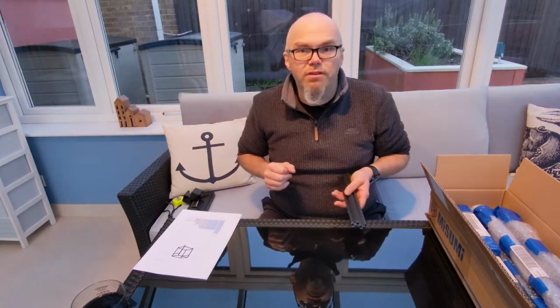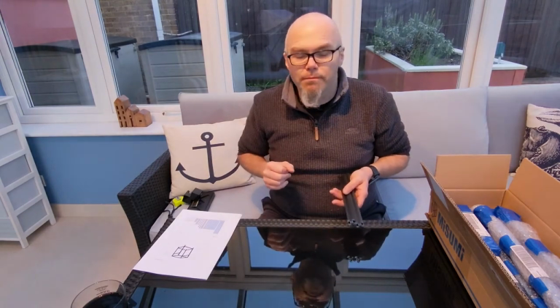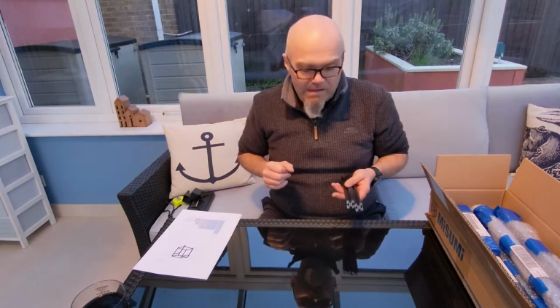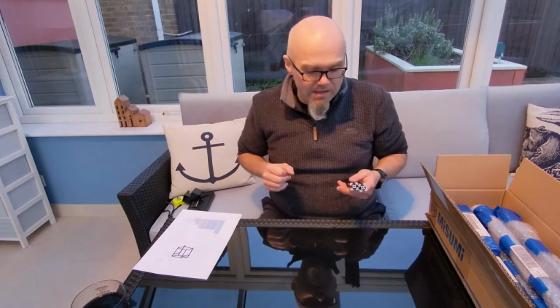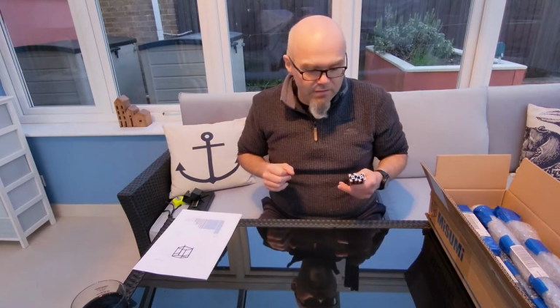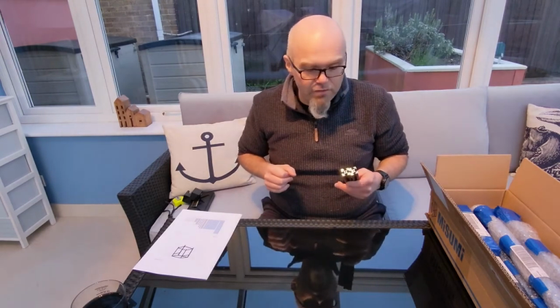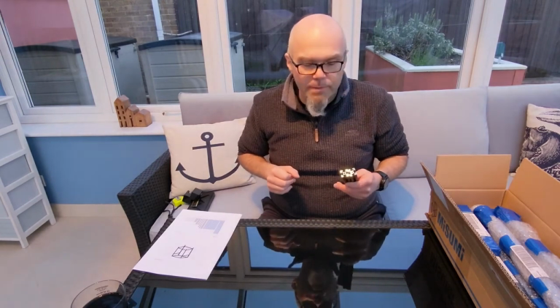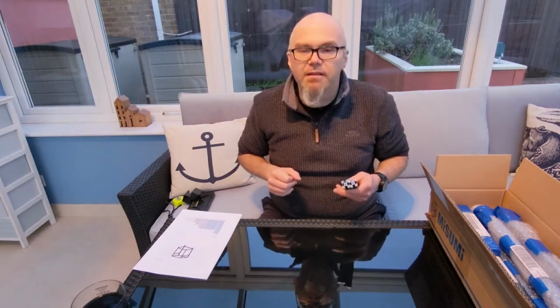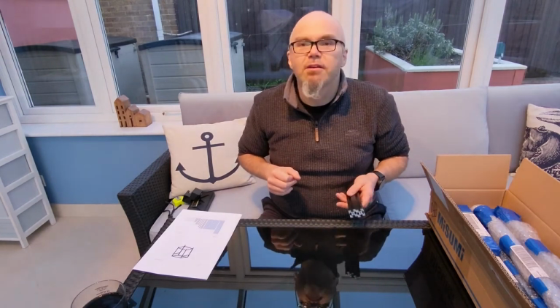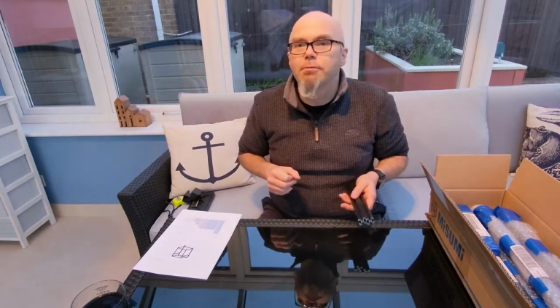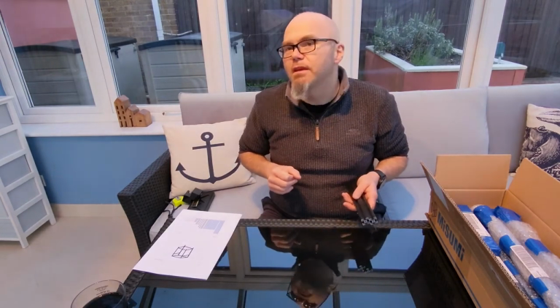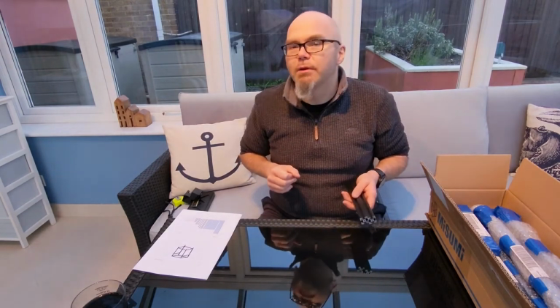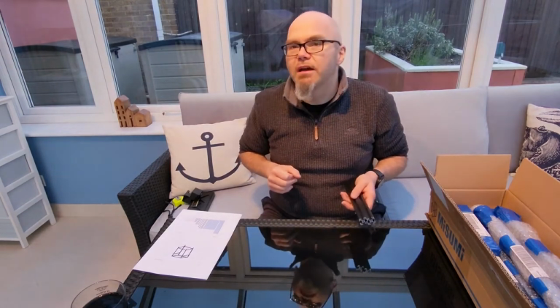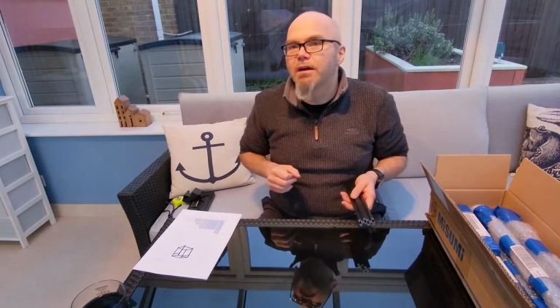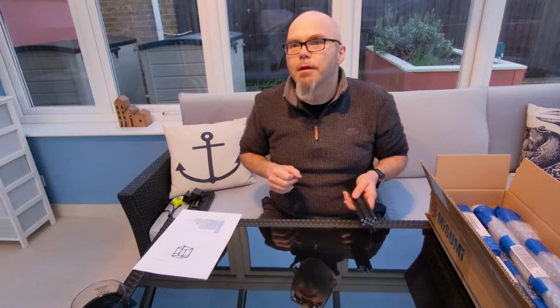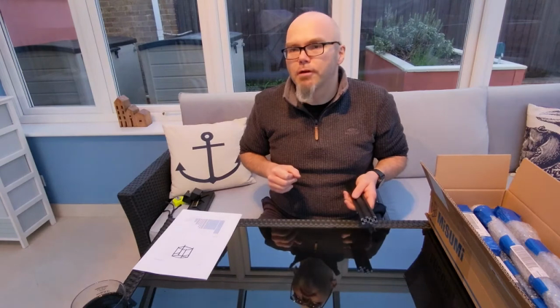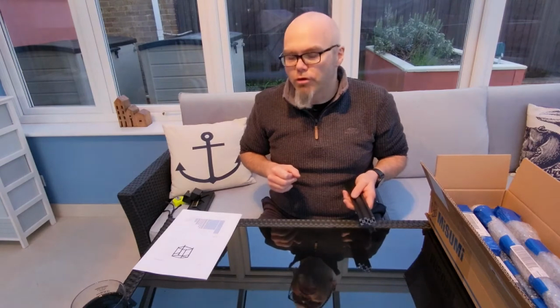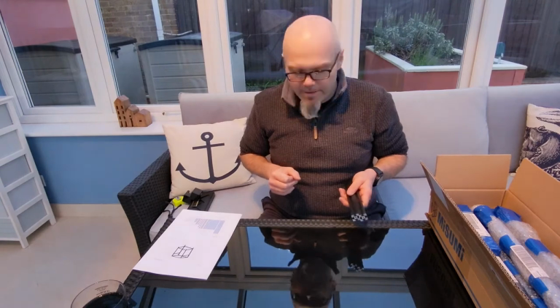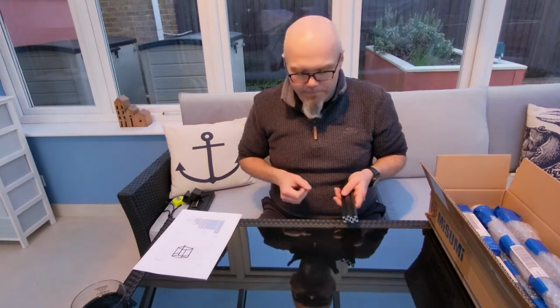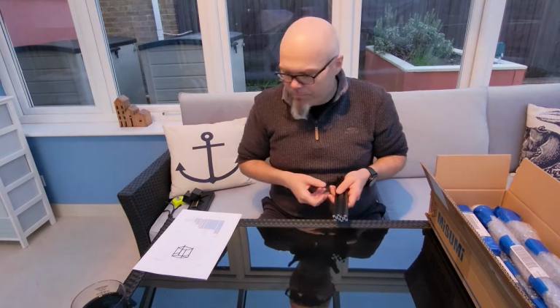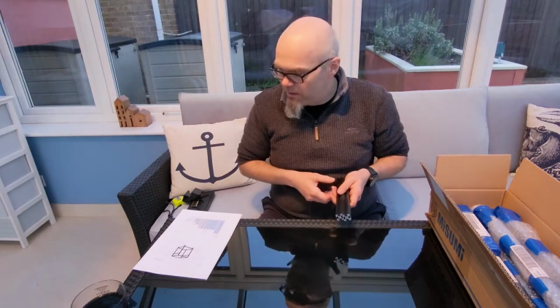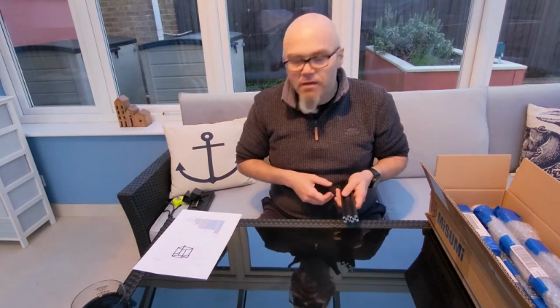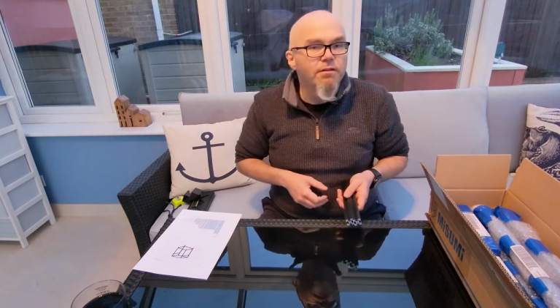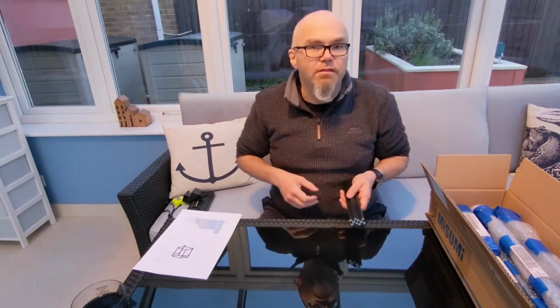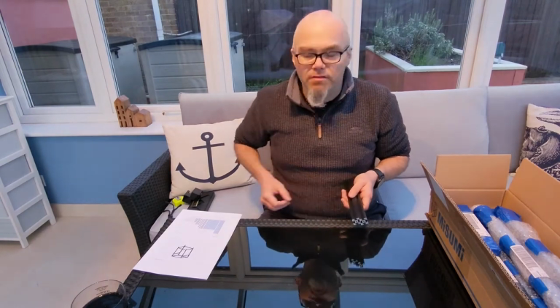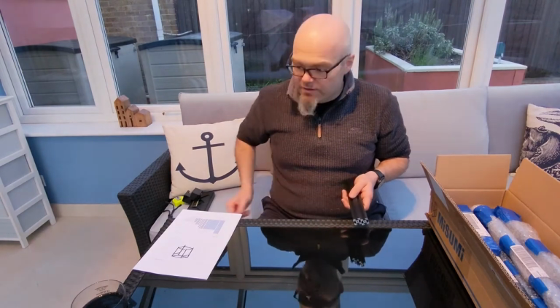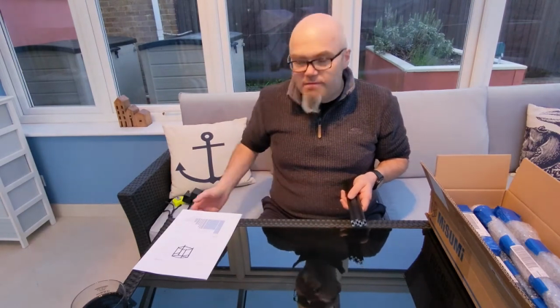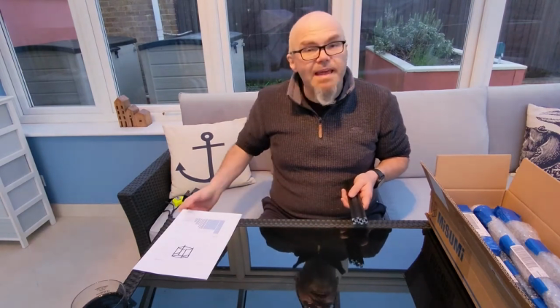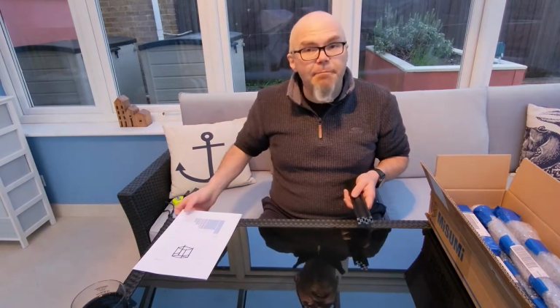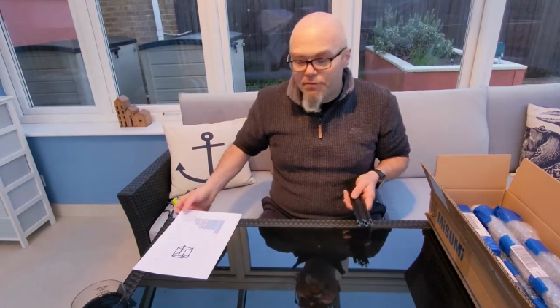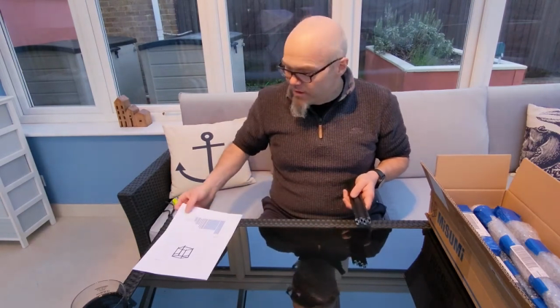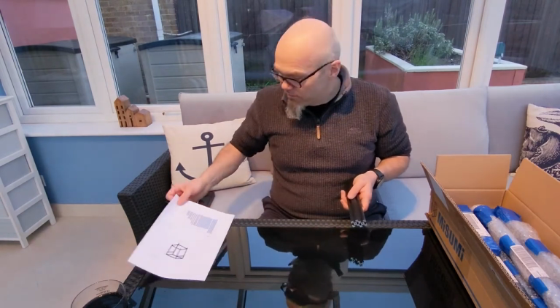This is going to be a speeded up version, with just me stopping to tell you bits where I'm coming a cropper. First things first, let out my rails.